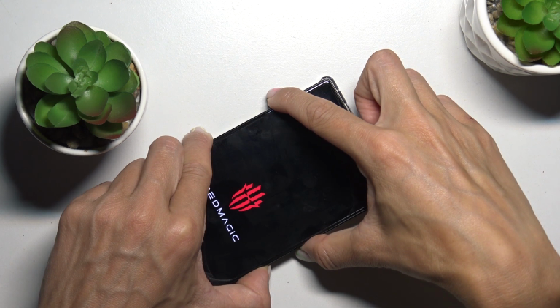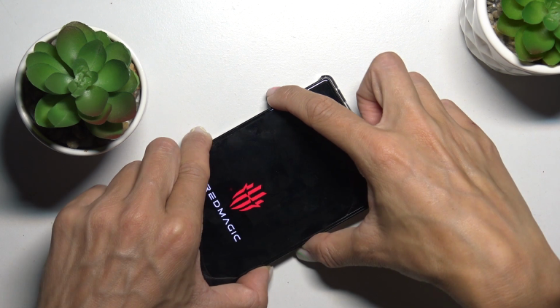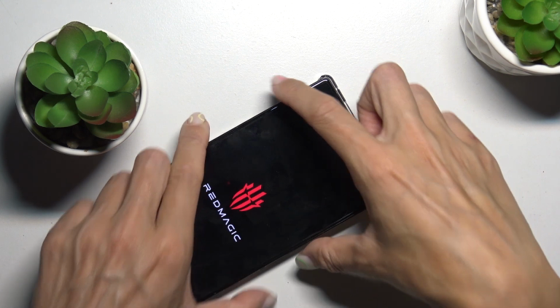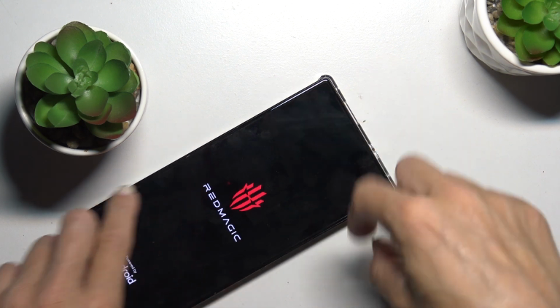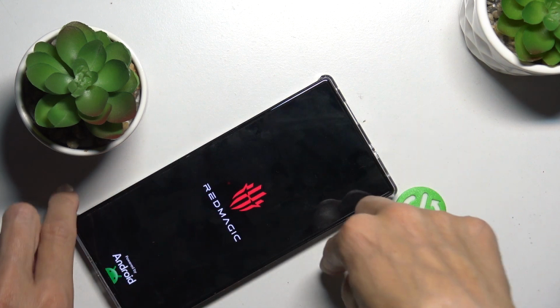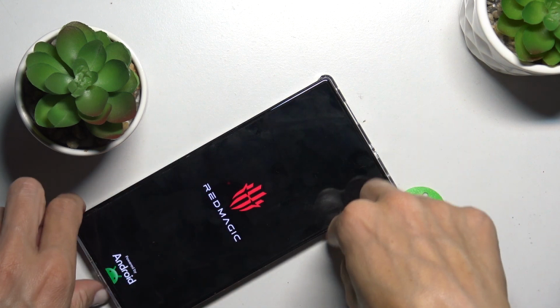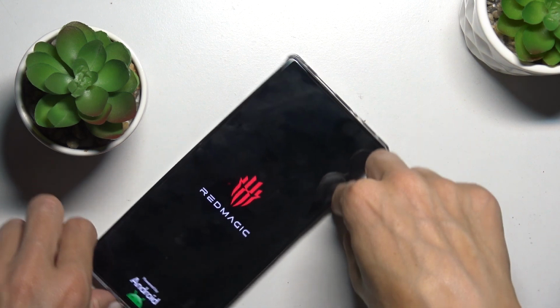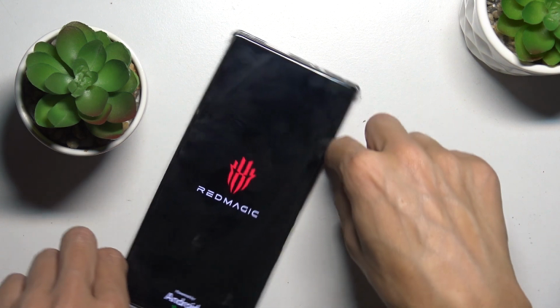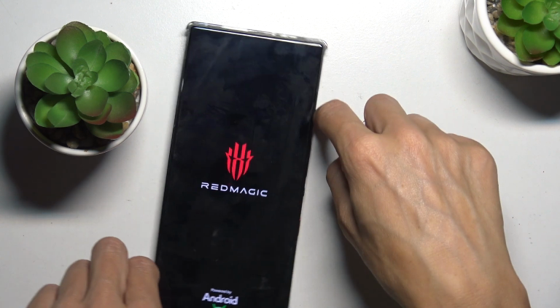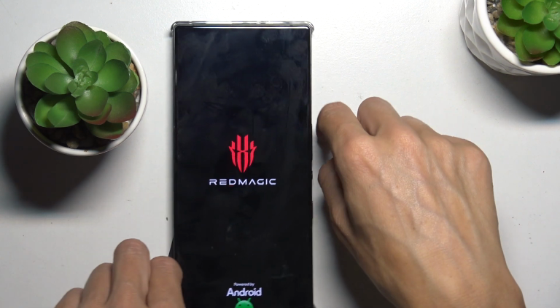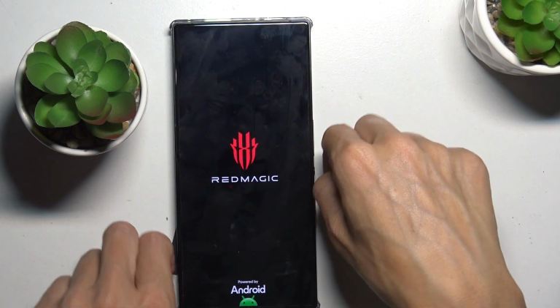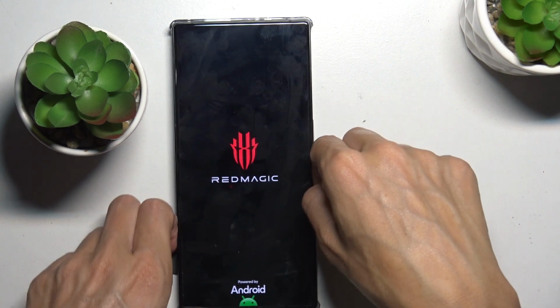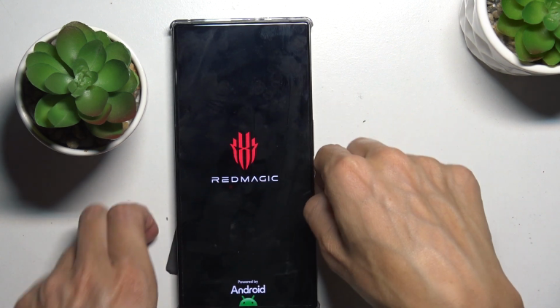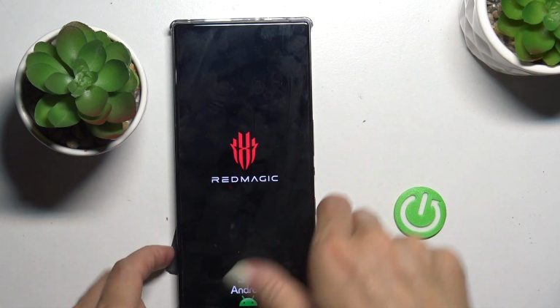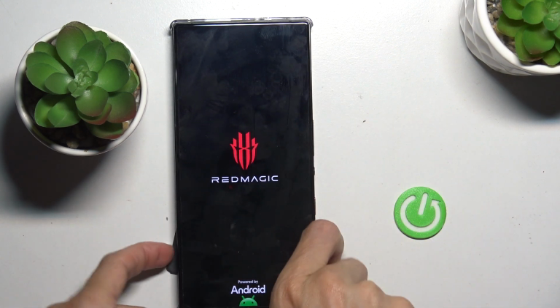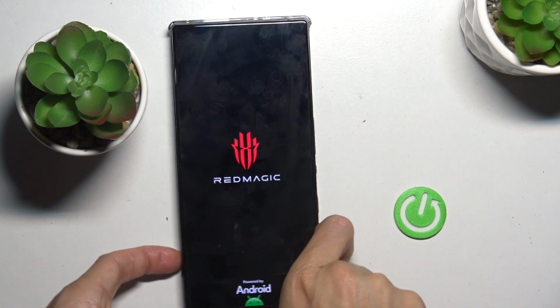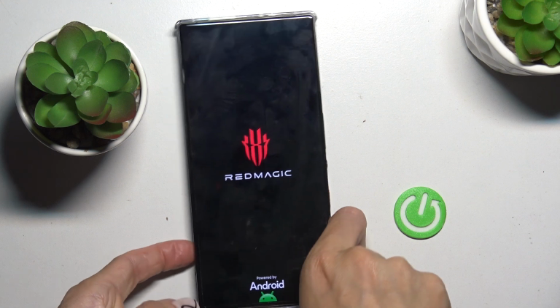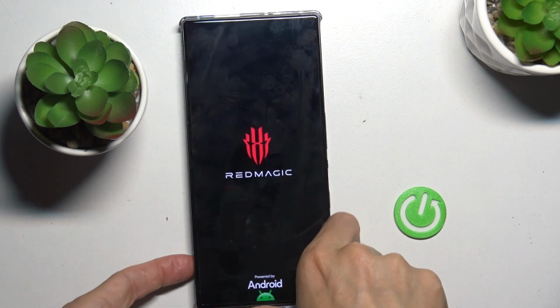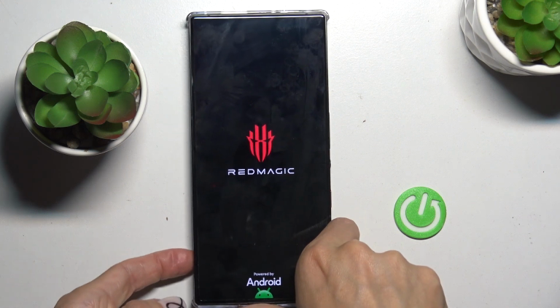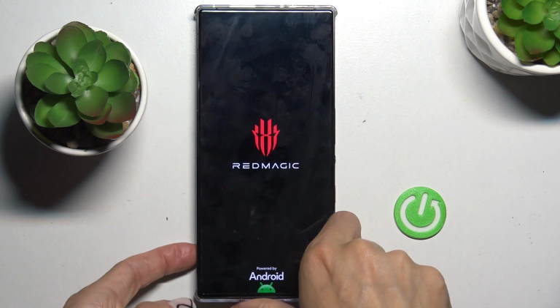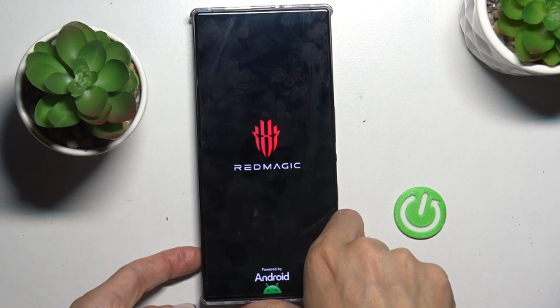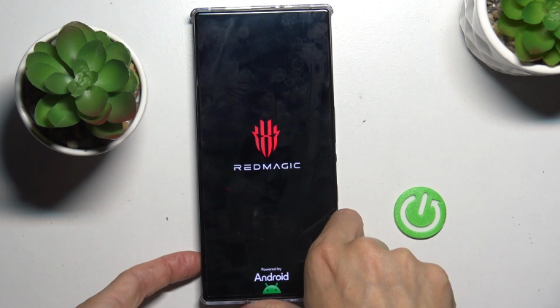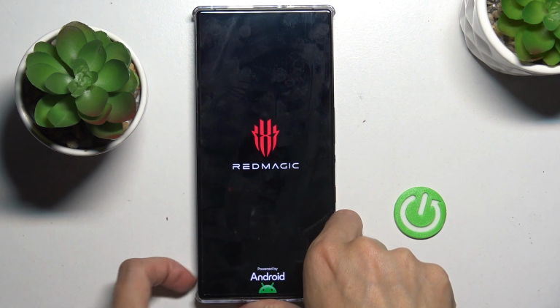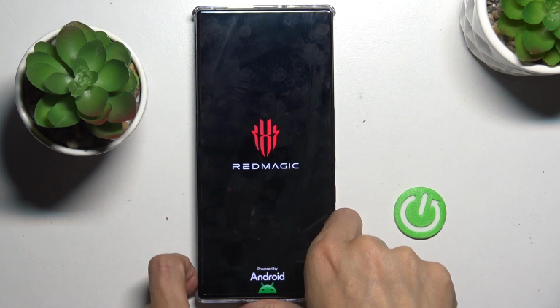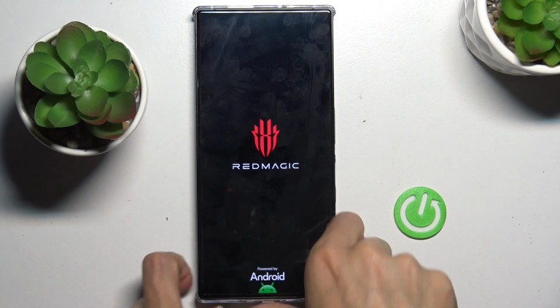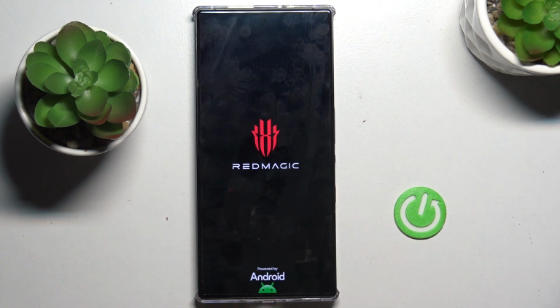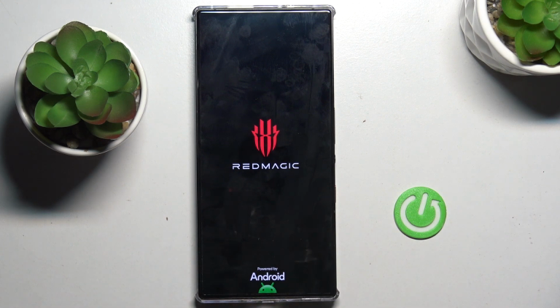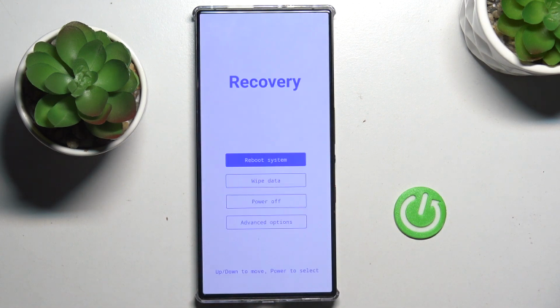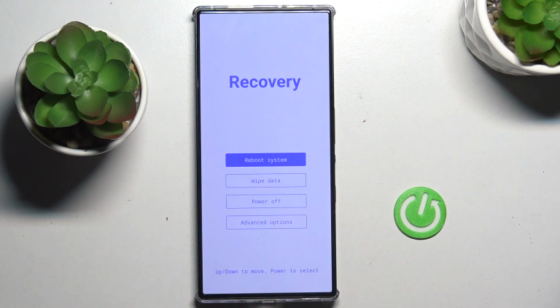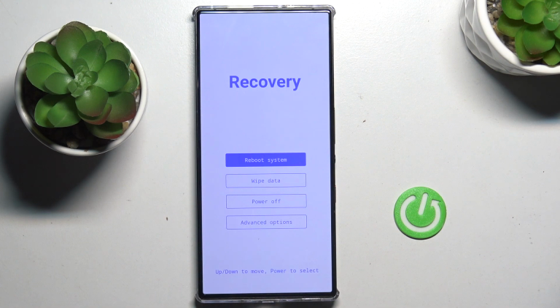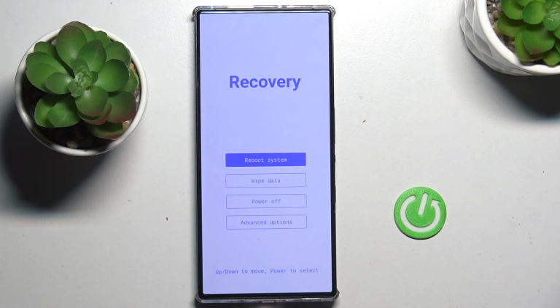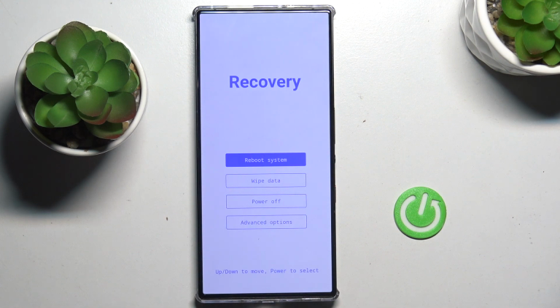Once you feel a smooth vibration and see the logo, you can remove both fingers. Then wait till it's rebooted.